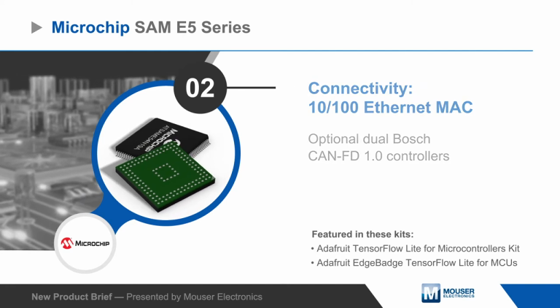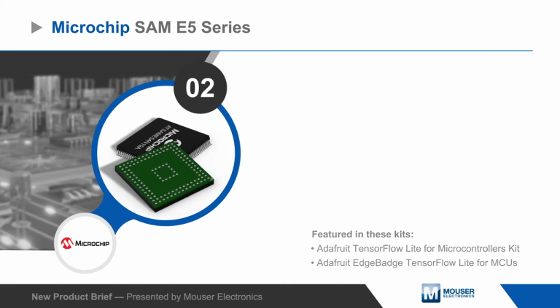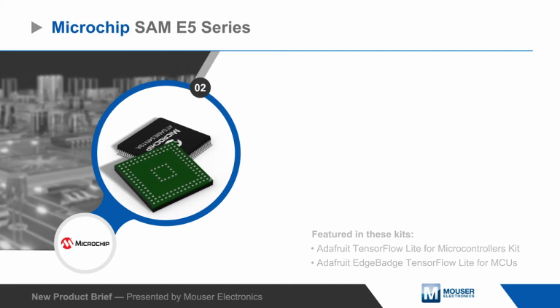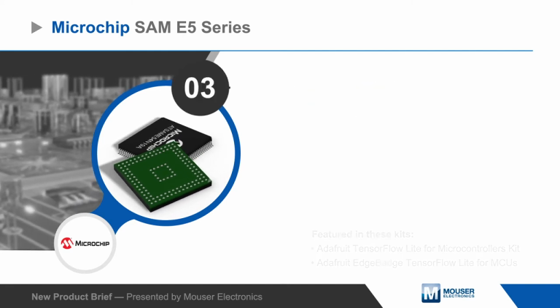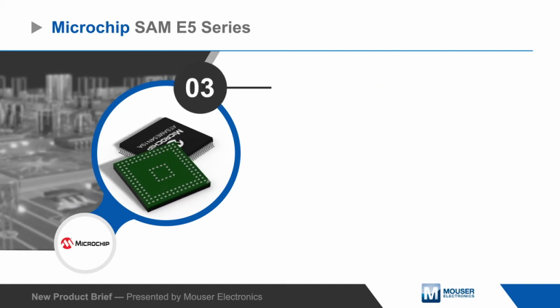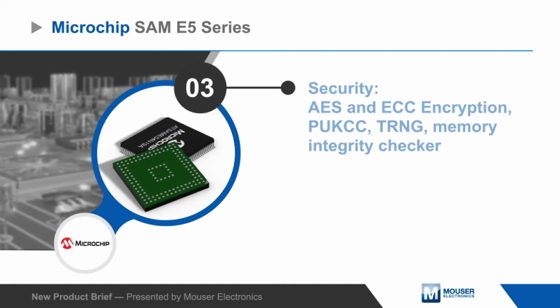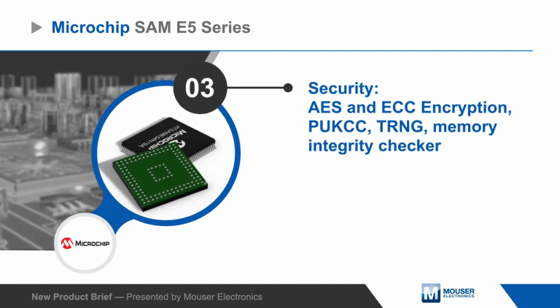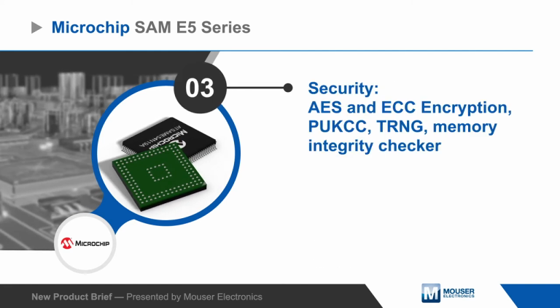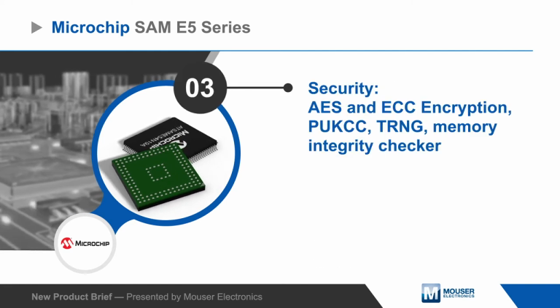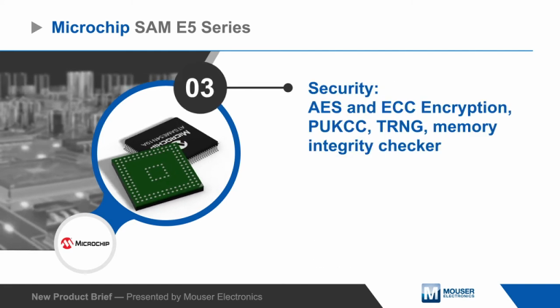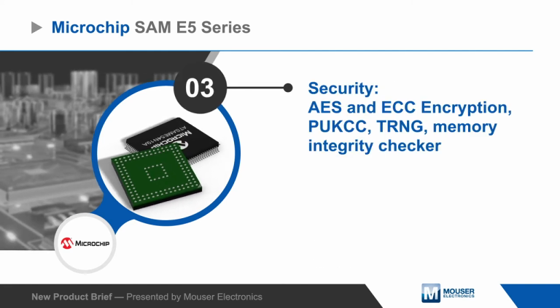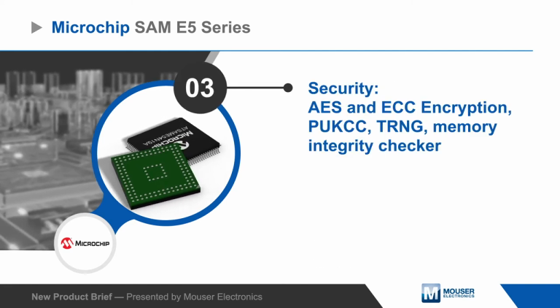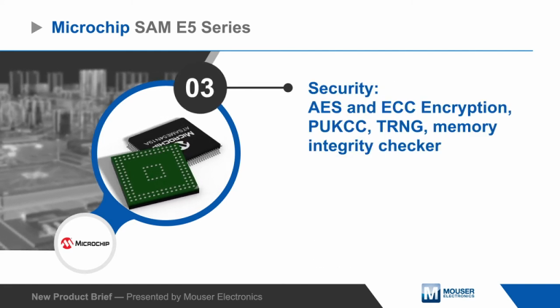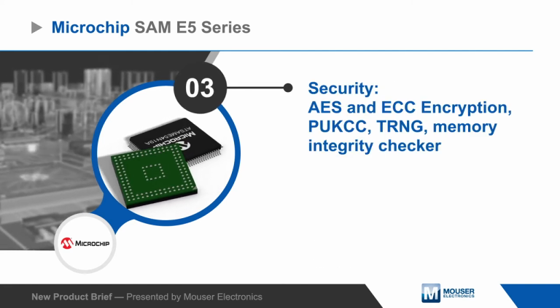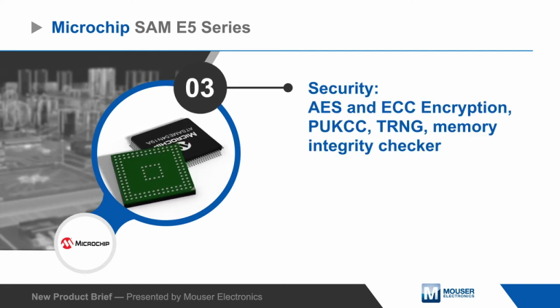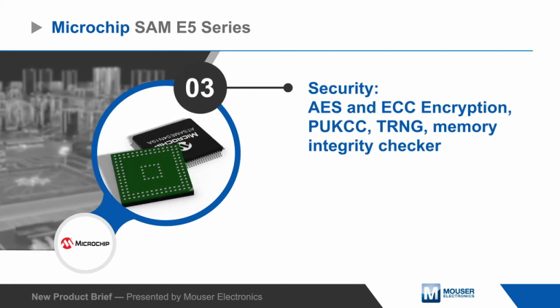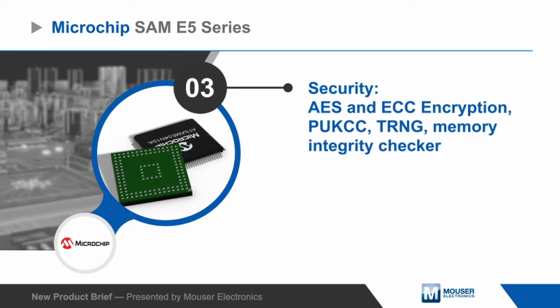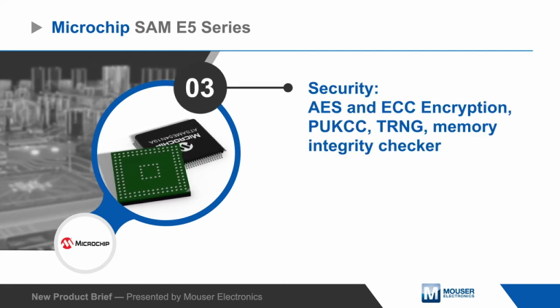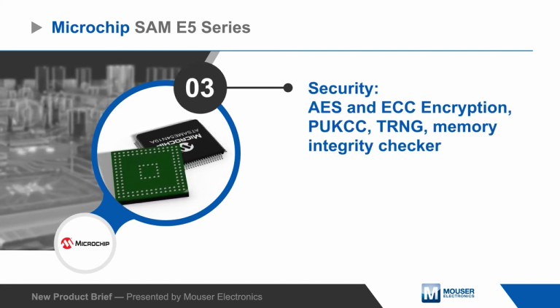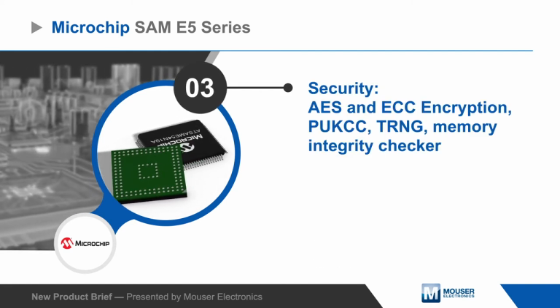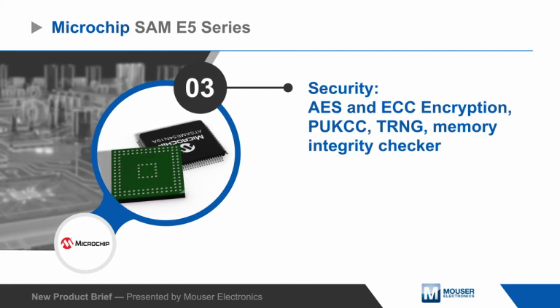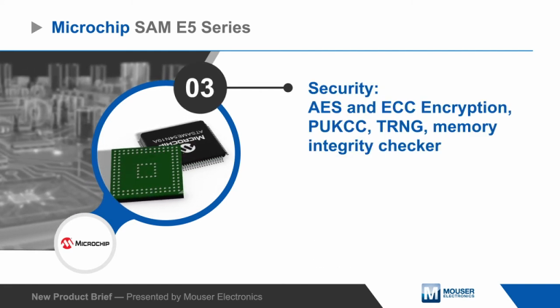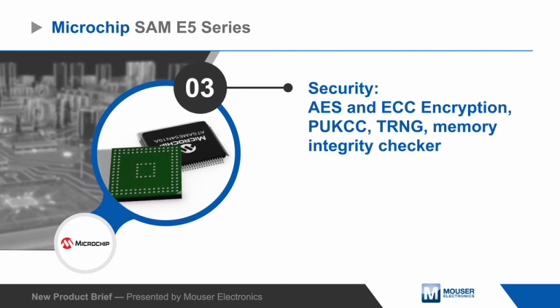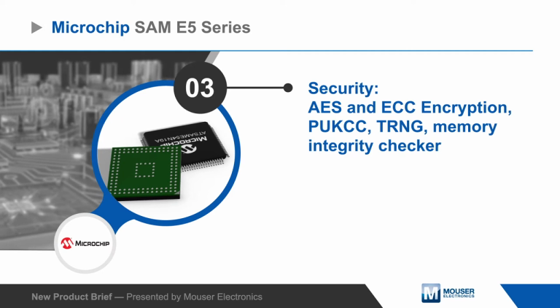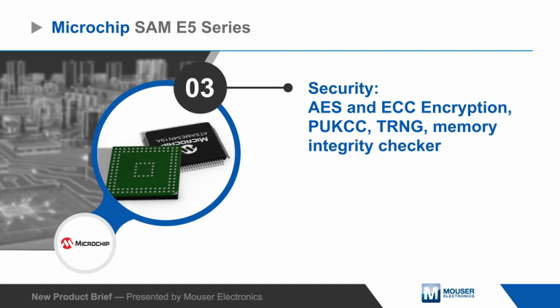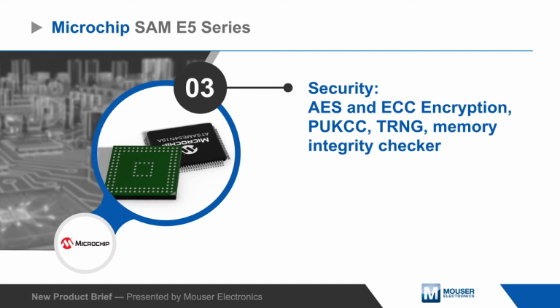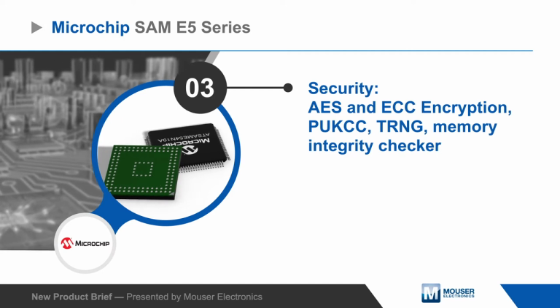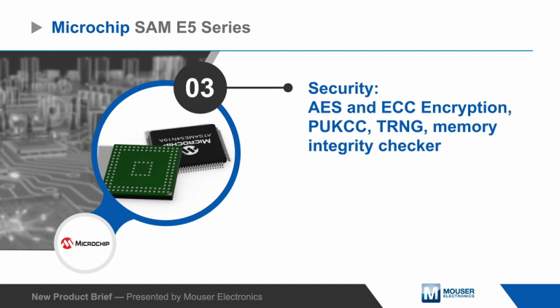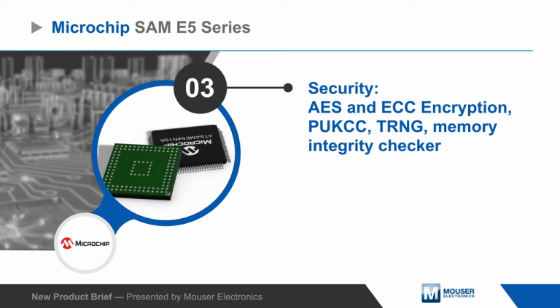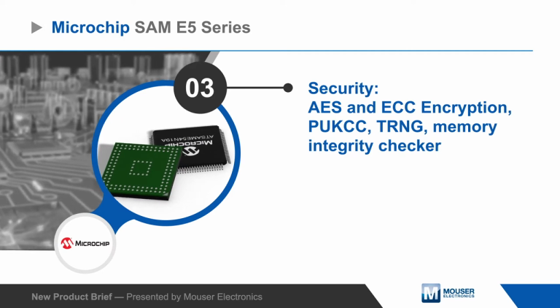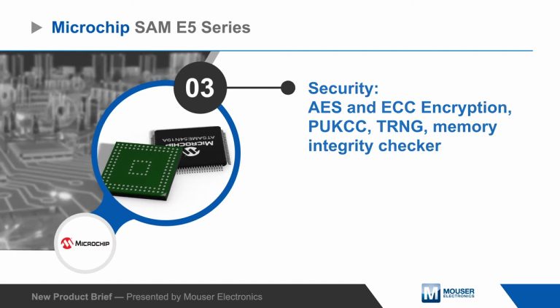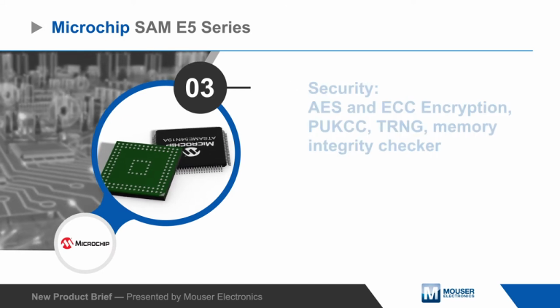The MCUs offer extensive security functions including a public key cryptographic controller and true random number generator.